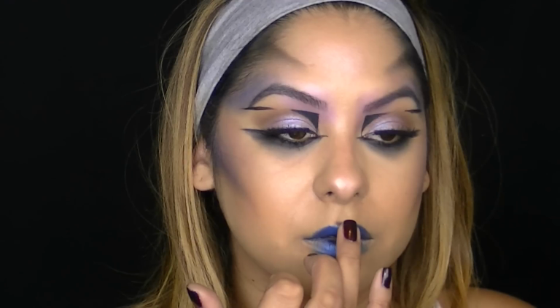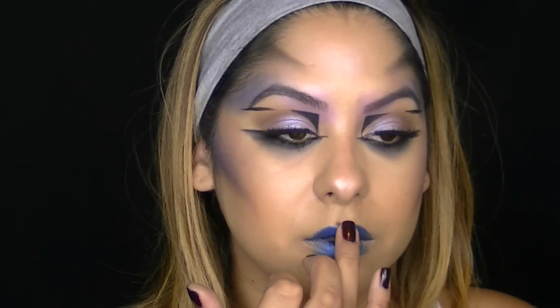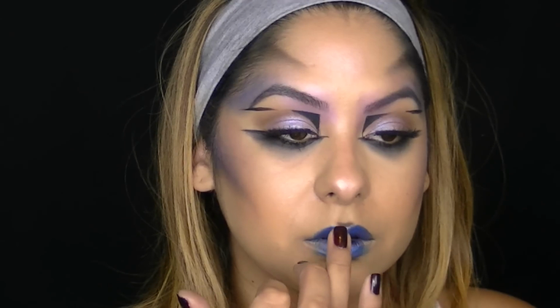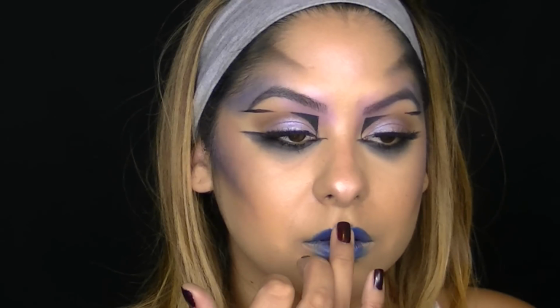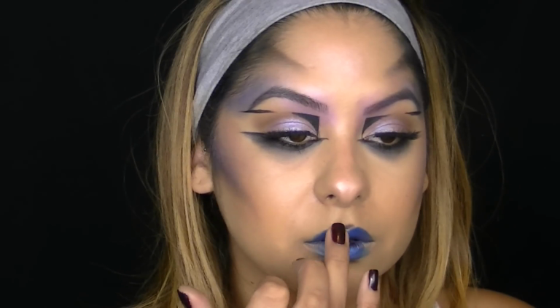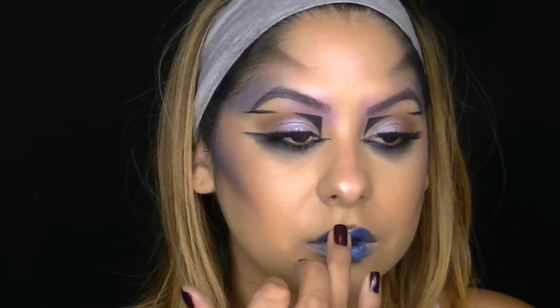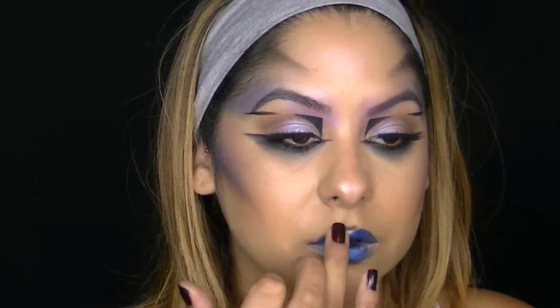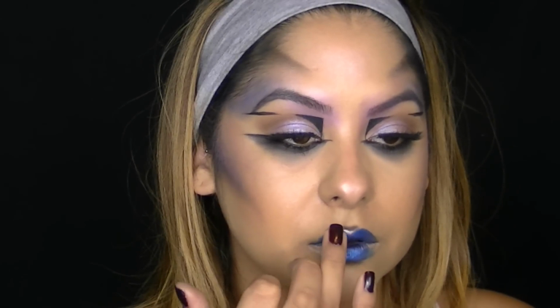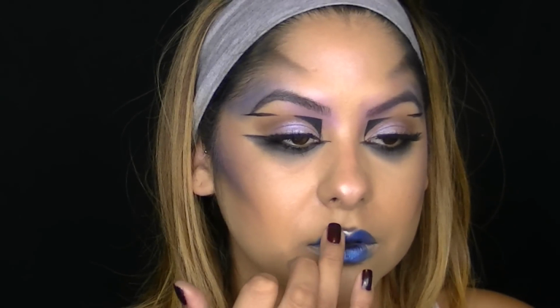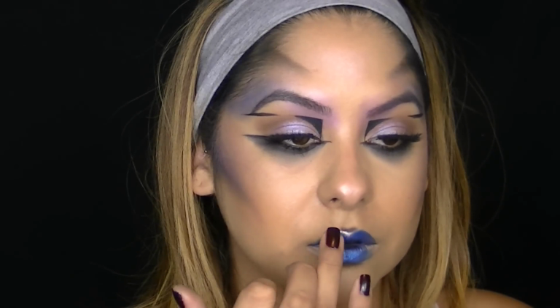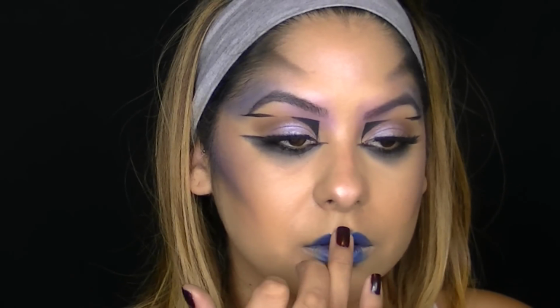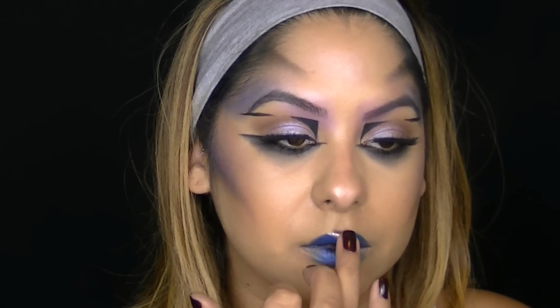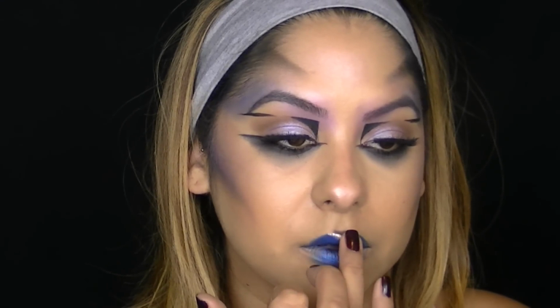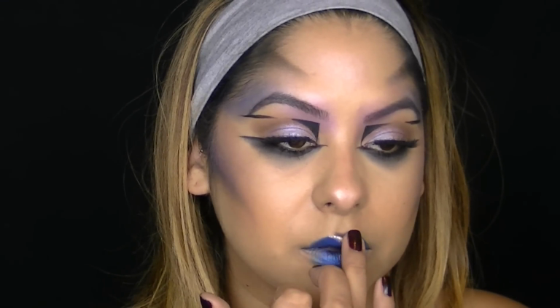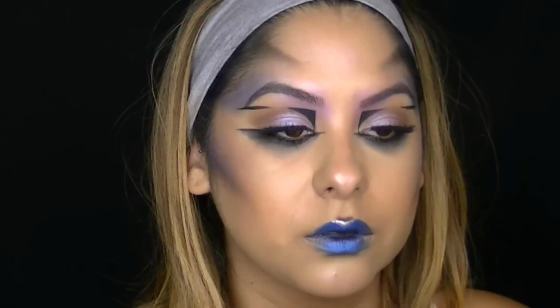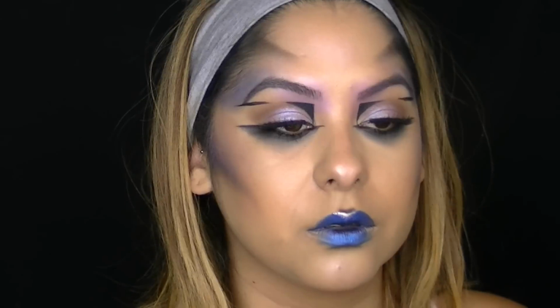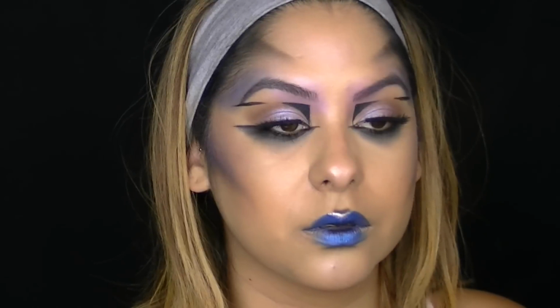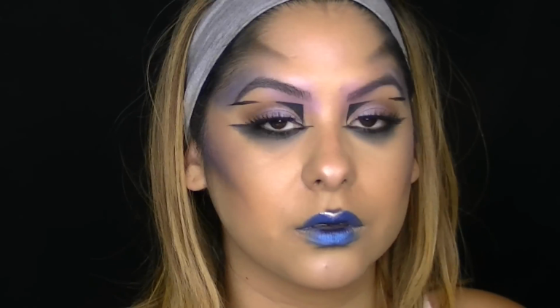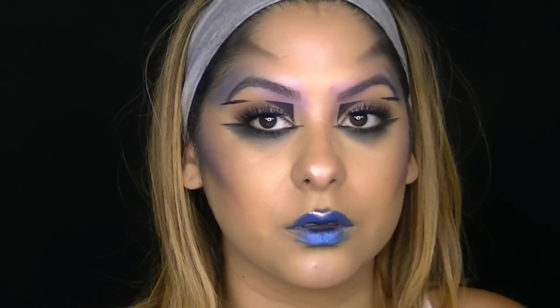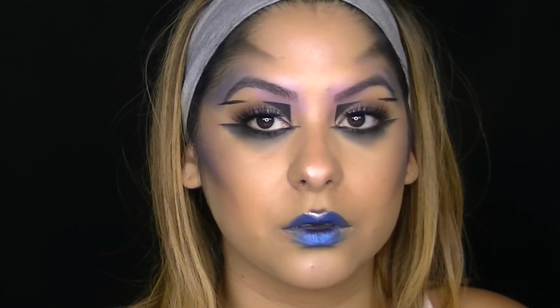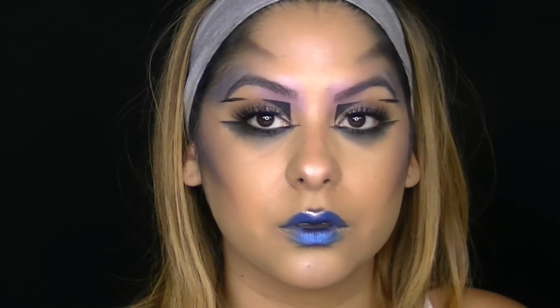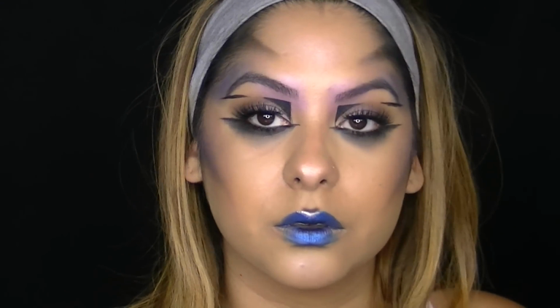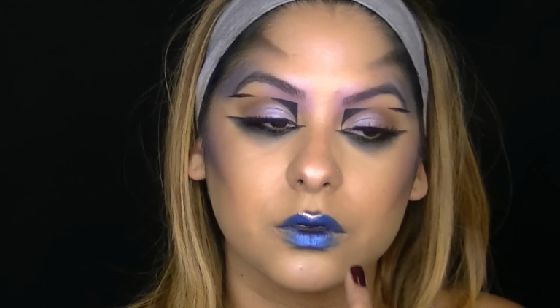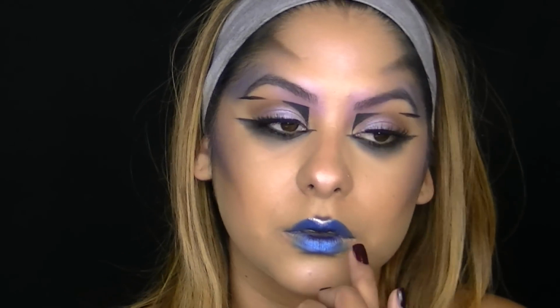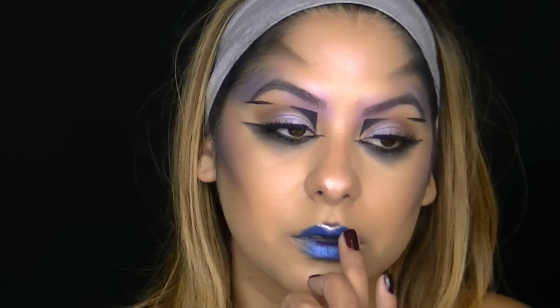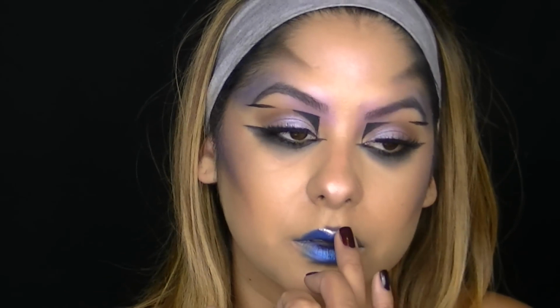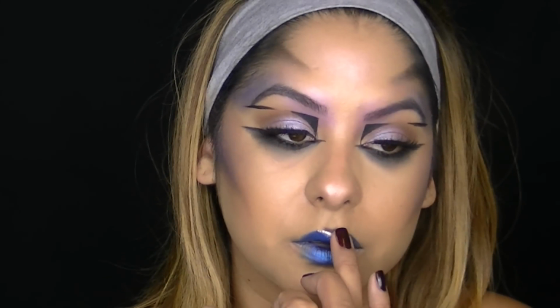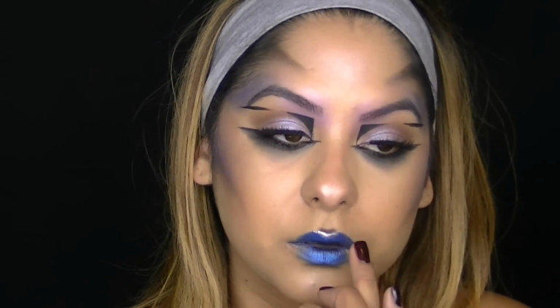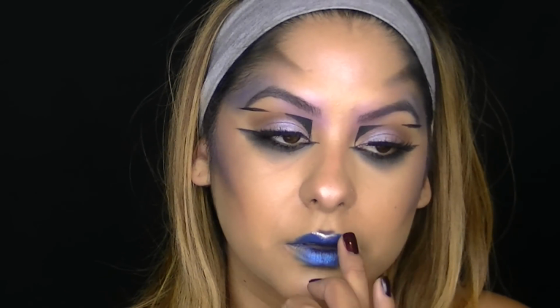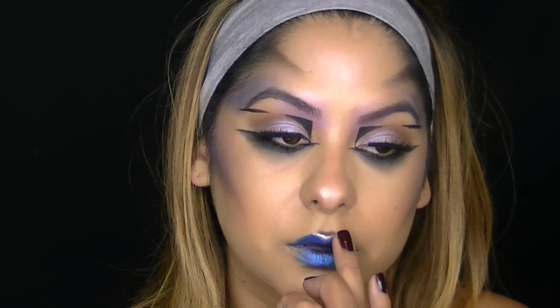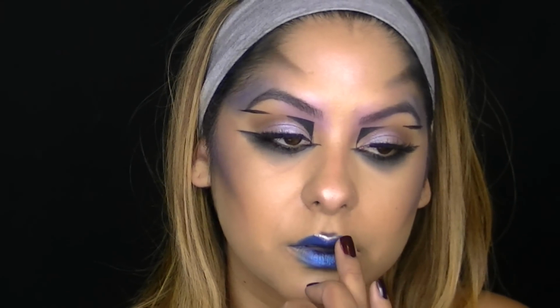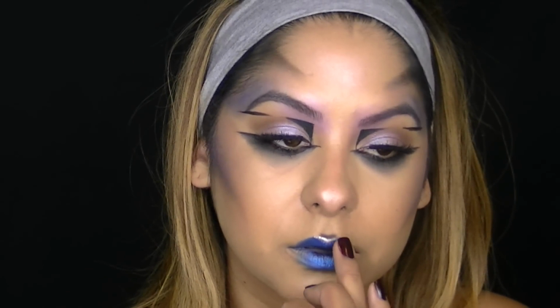All right you guys, that's it. I hope you enjoyed this futuristic look and I'll see you guys in the next video.